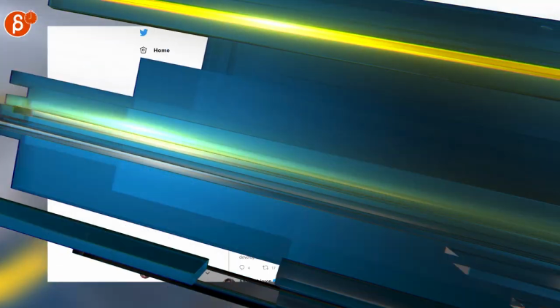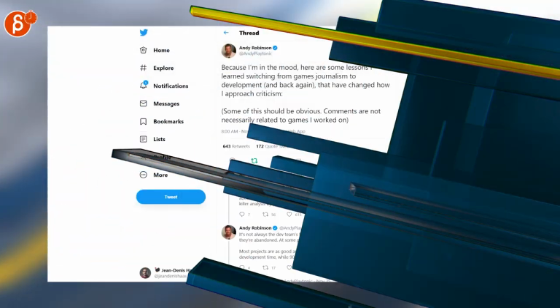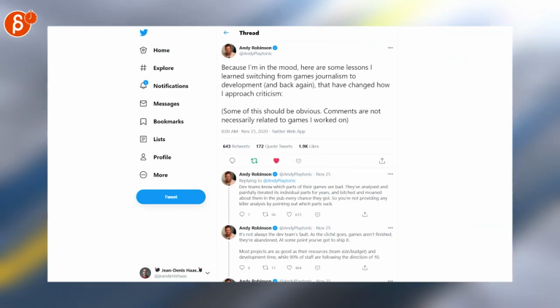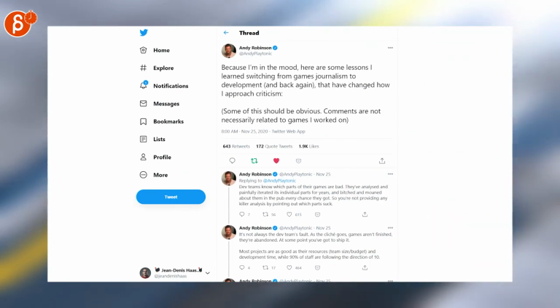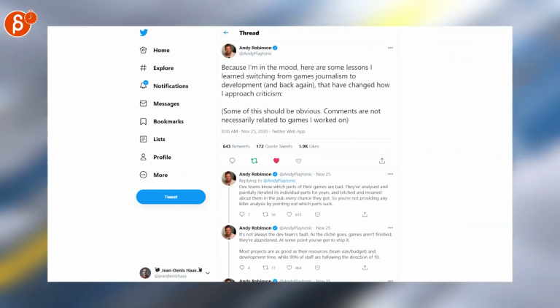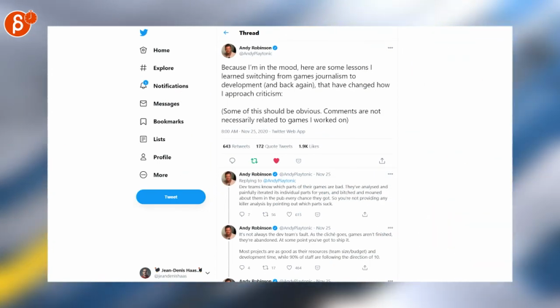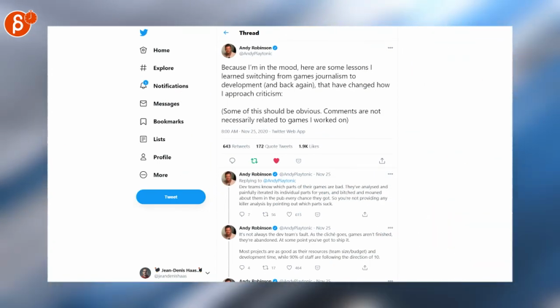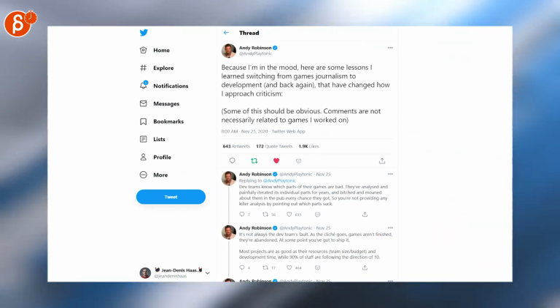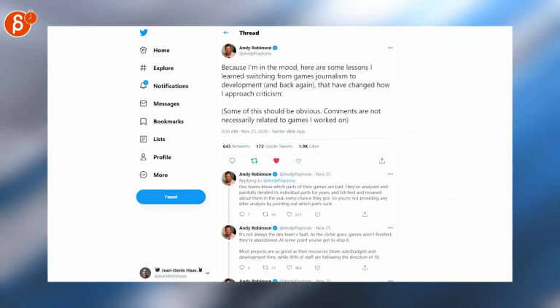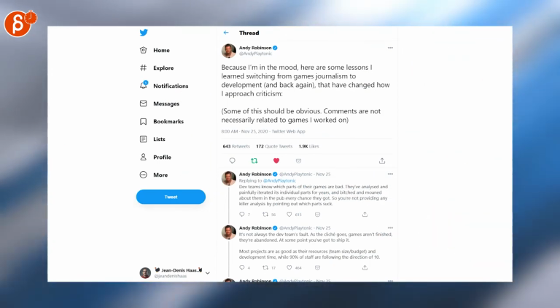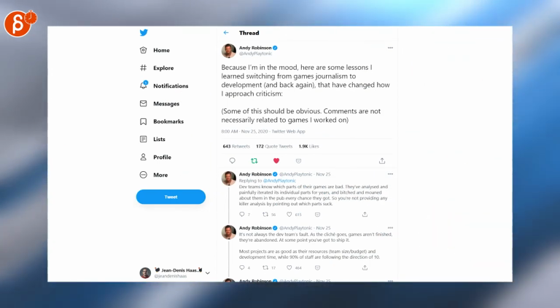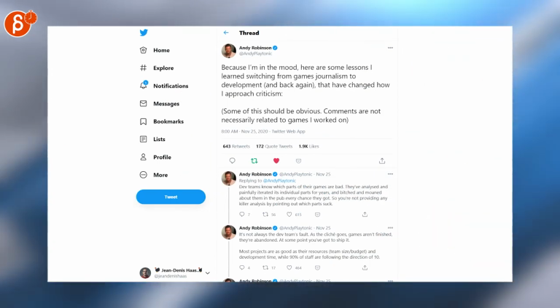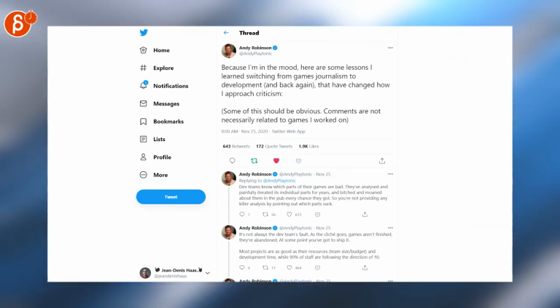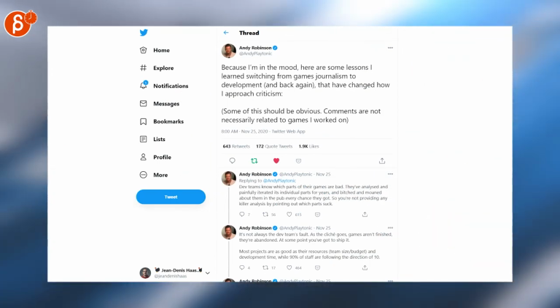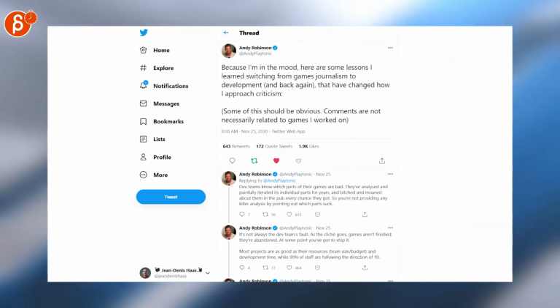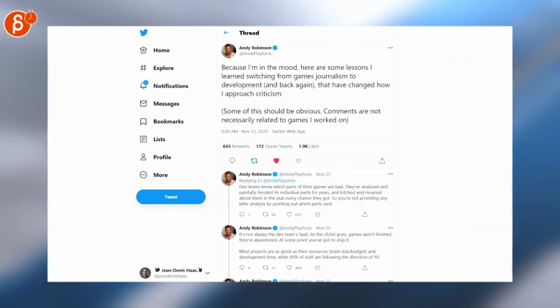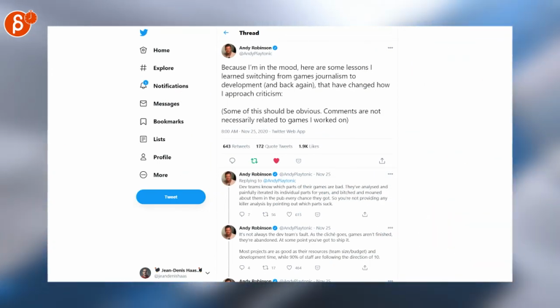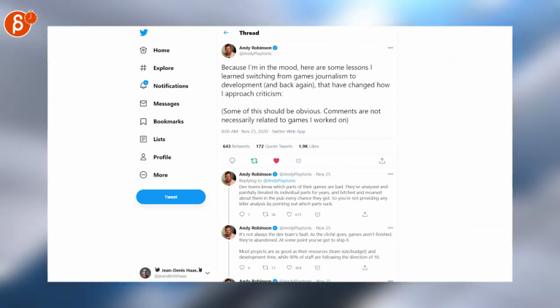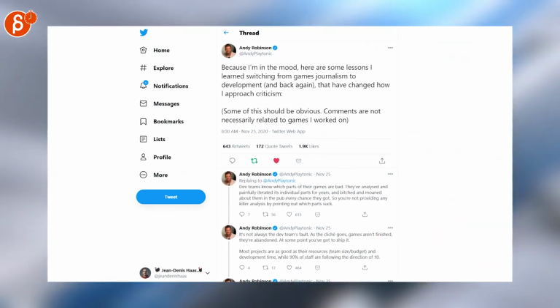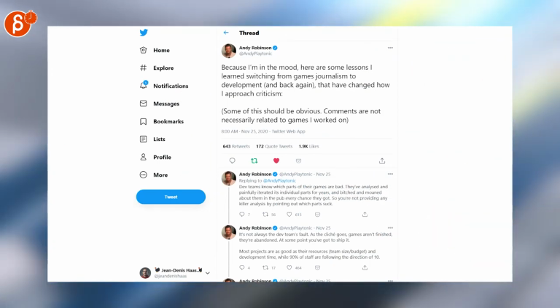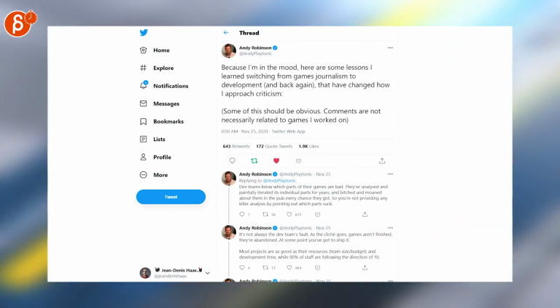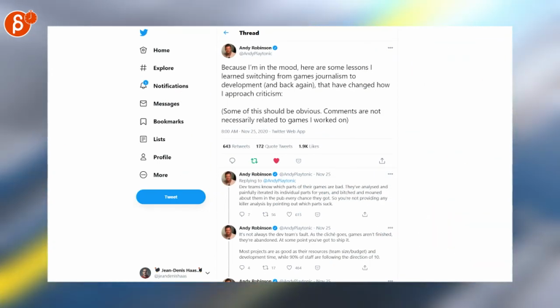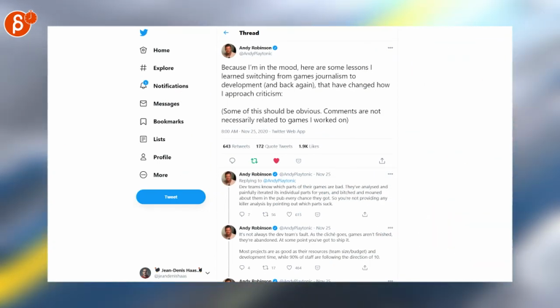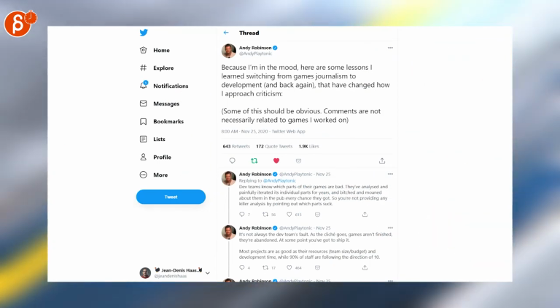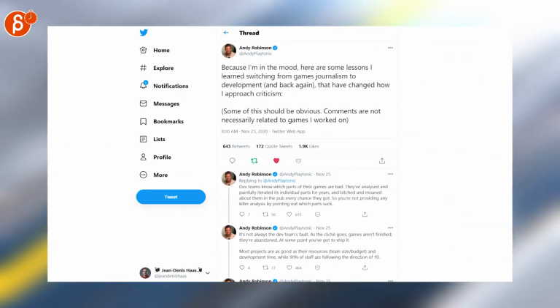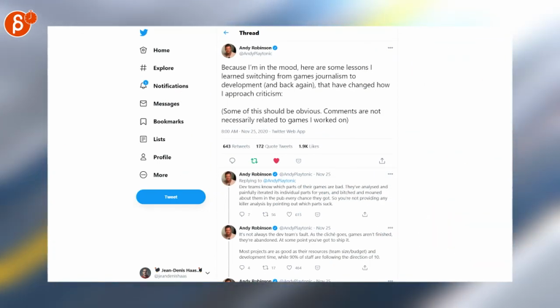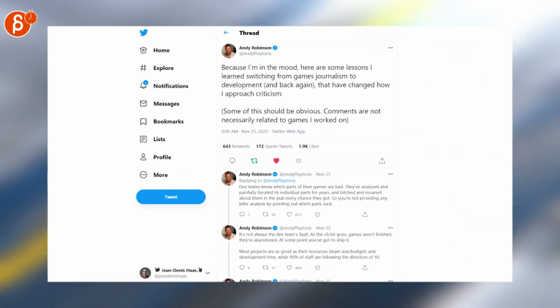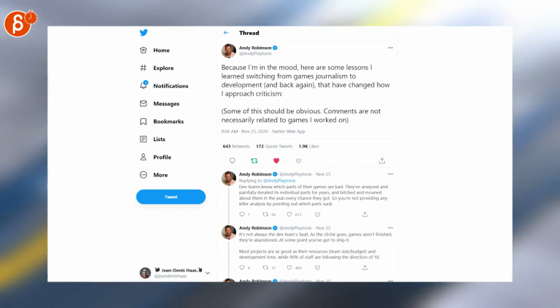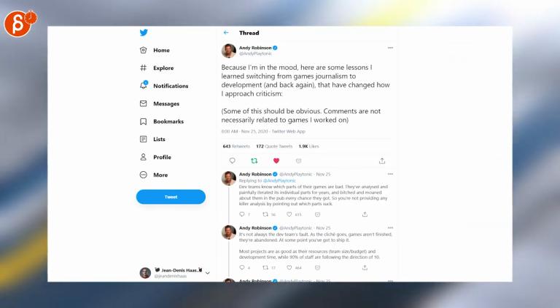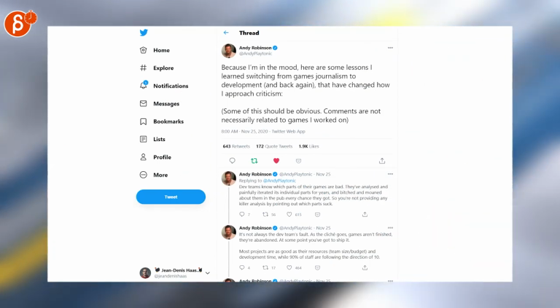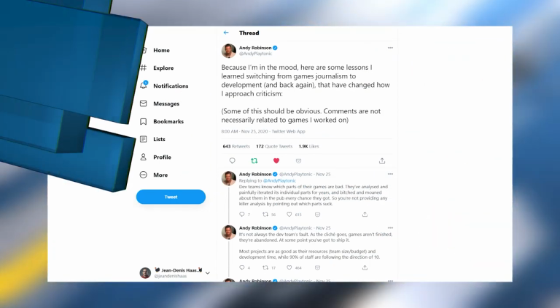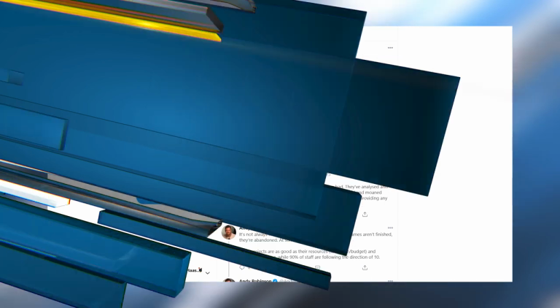This is a really interesting thread about games journalism going to development and back again. I highly recommend that you read this one.